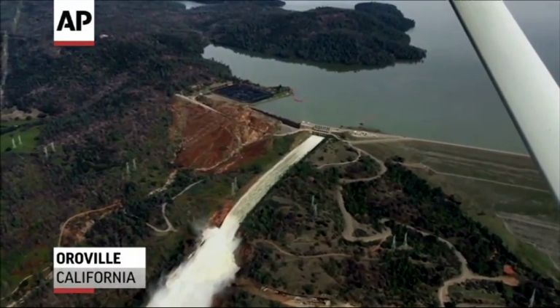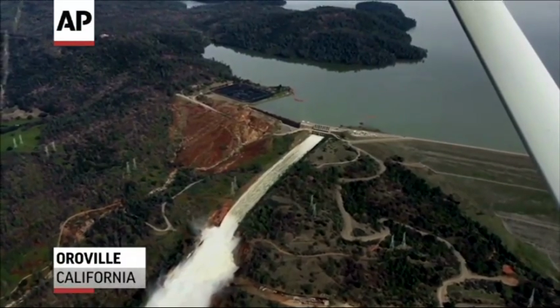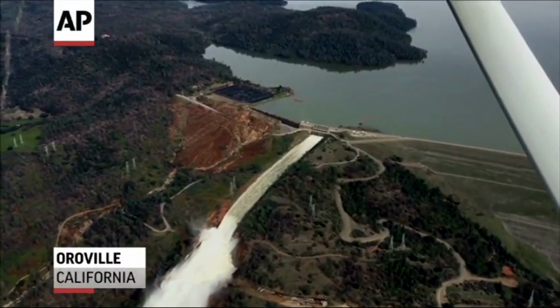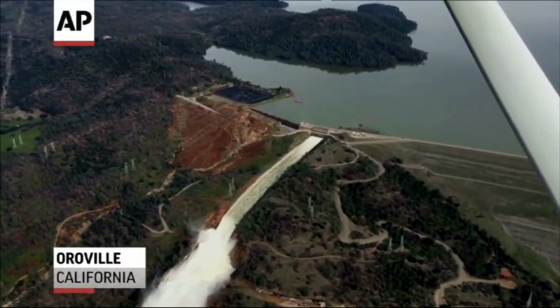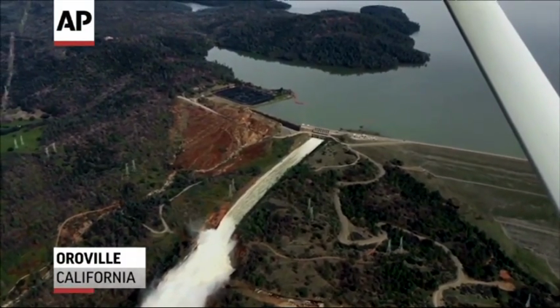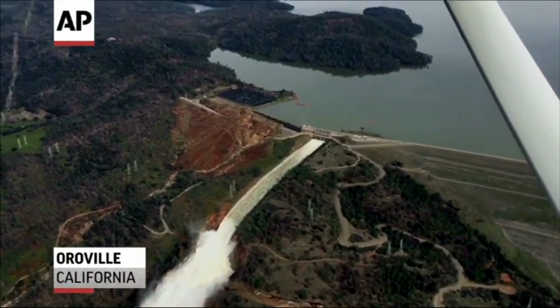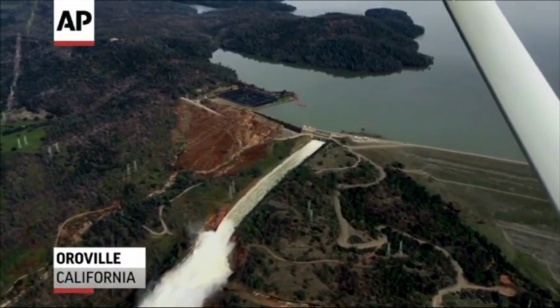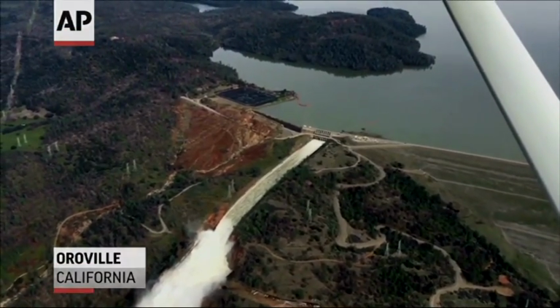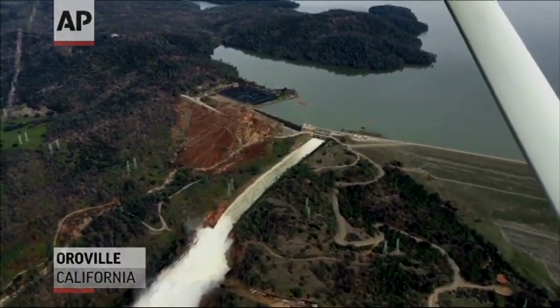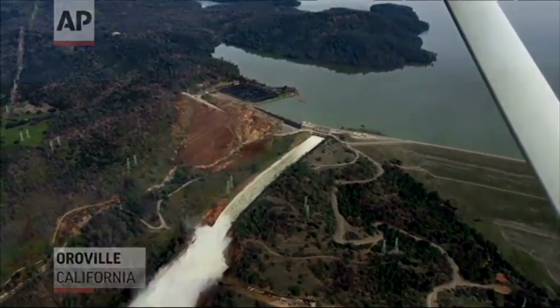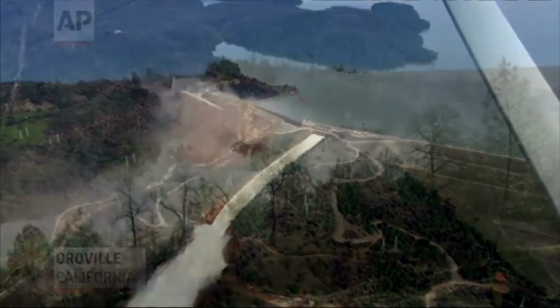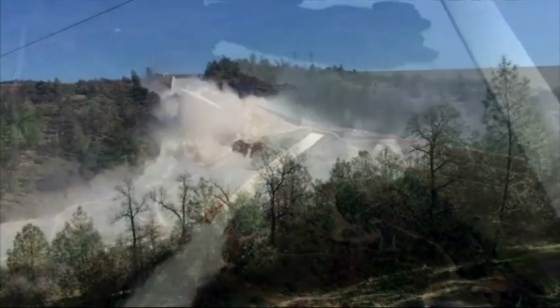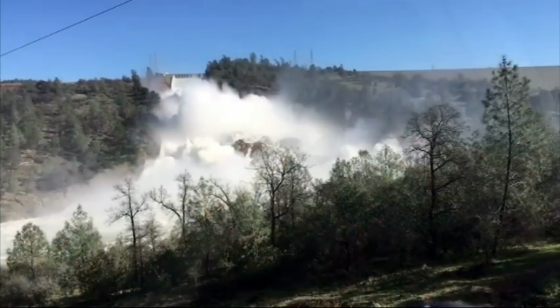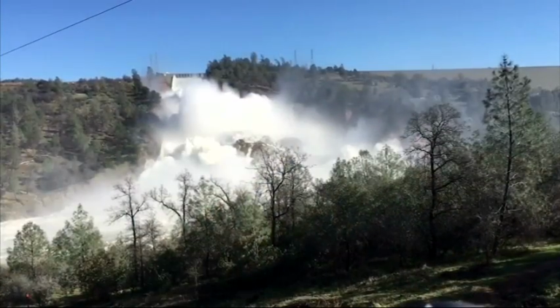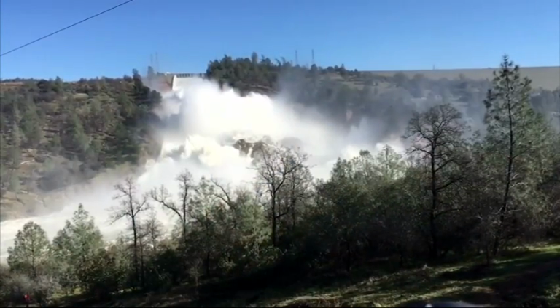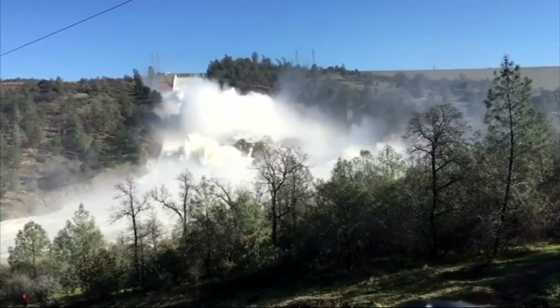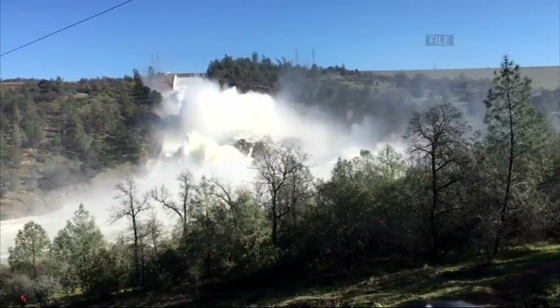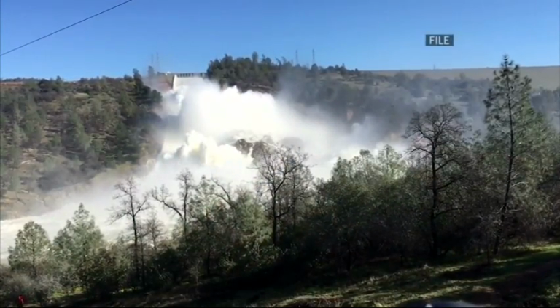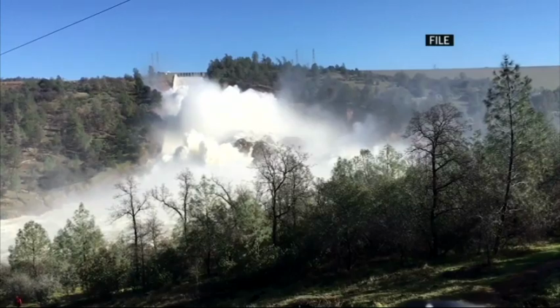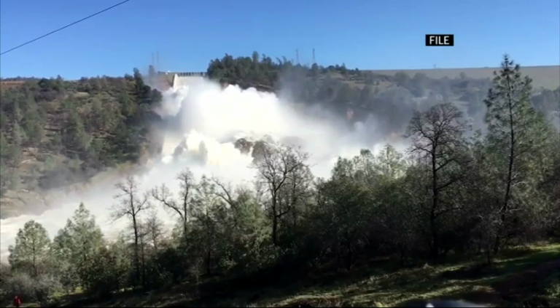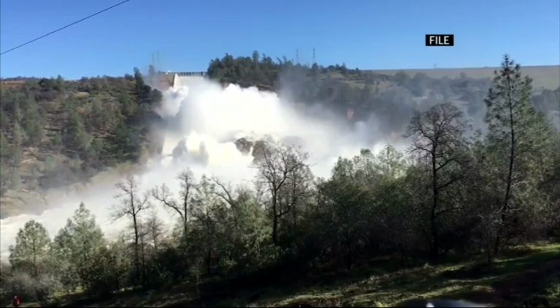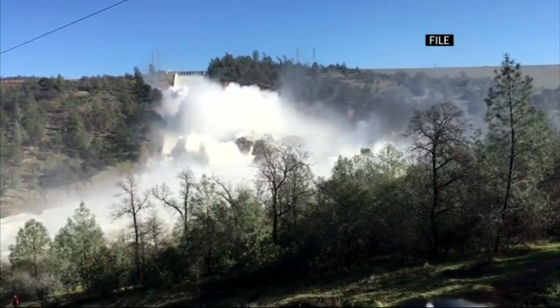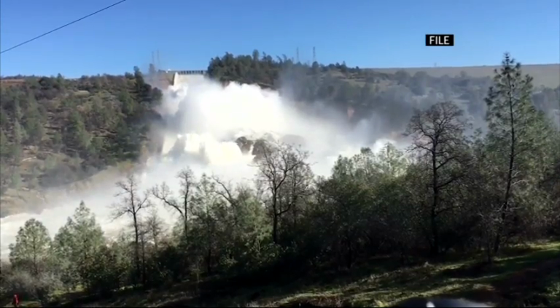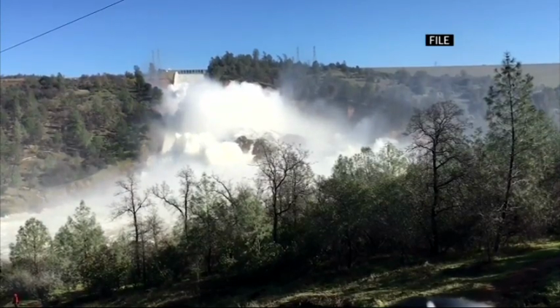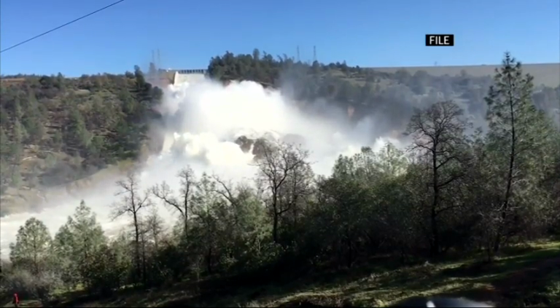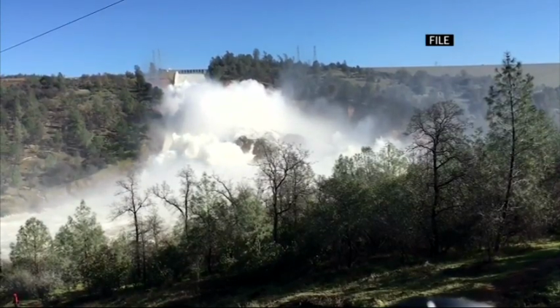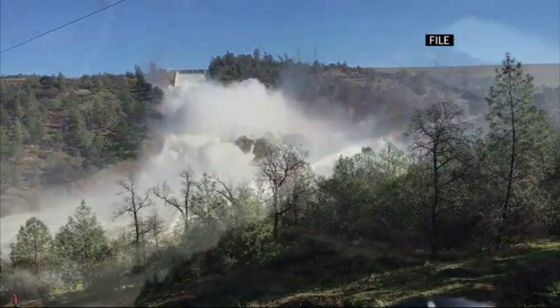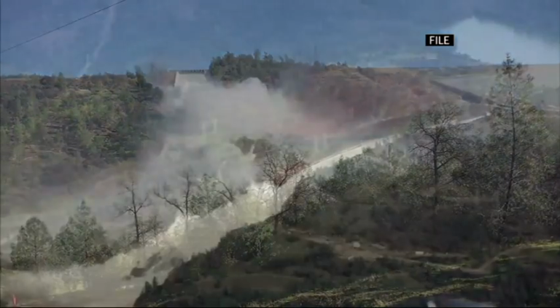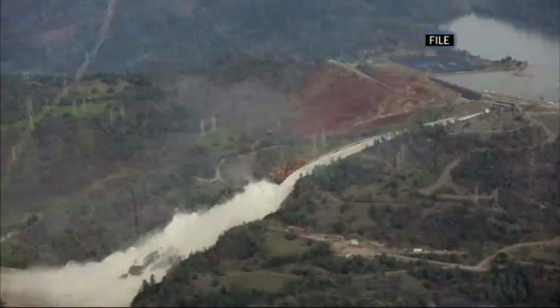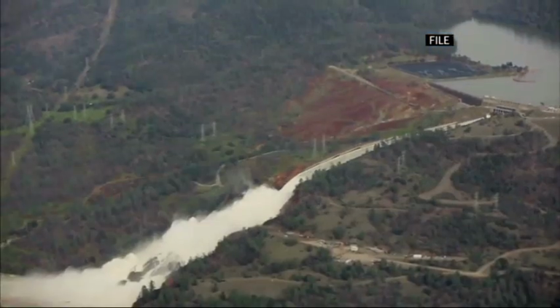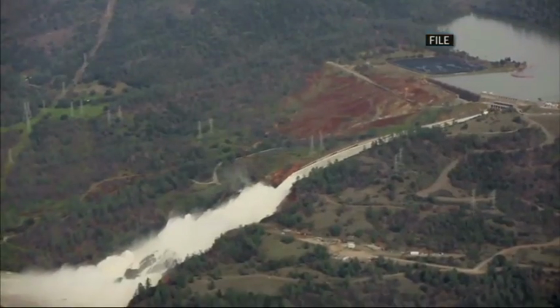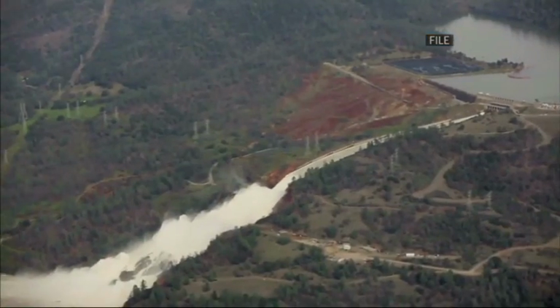With the Oroville Dam, this is a significant dam in the United States. It's the tallest dam, and that brings its own set of challenges.